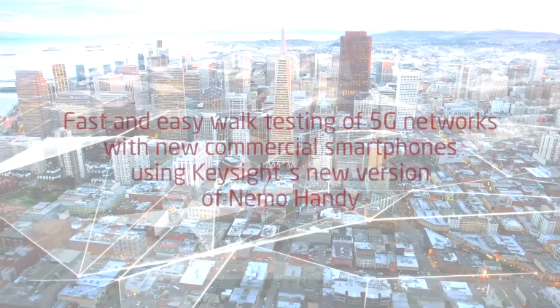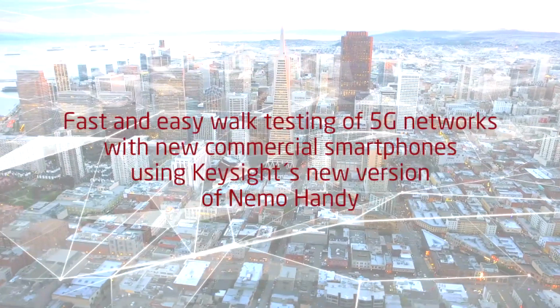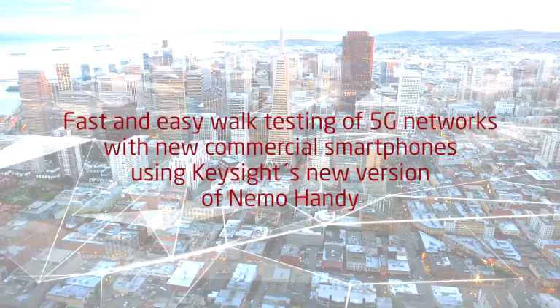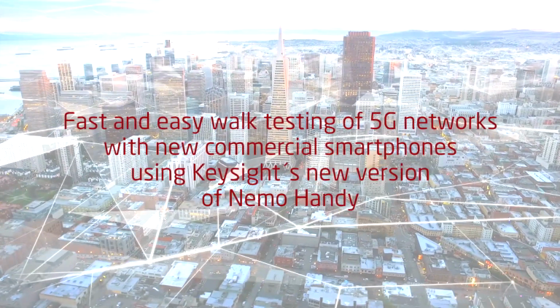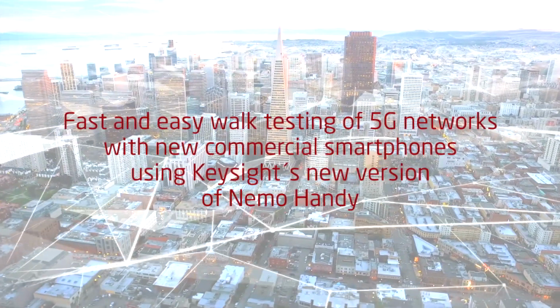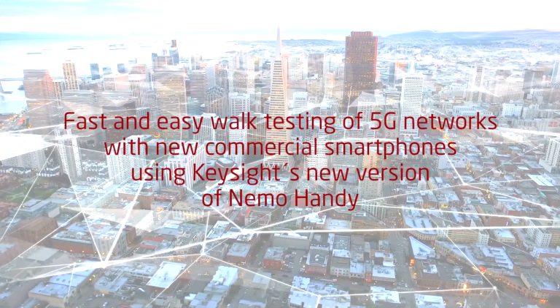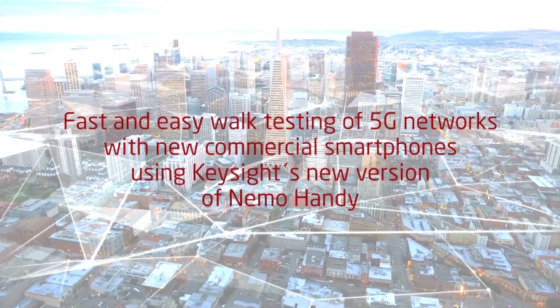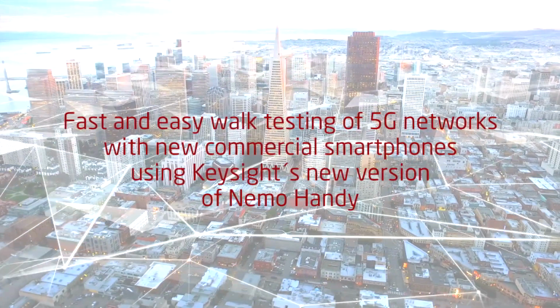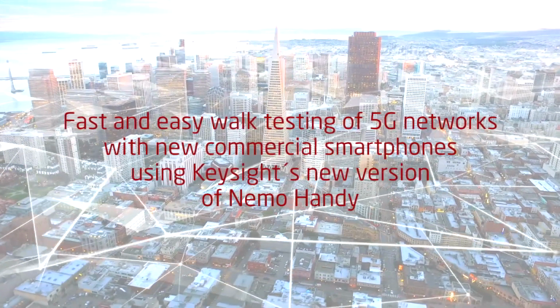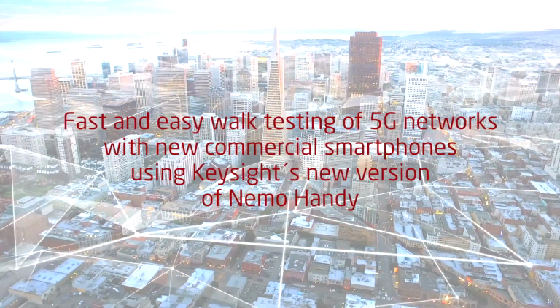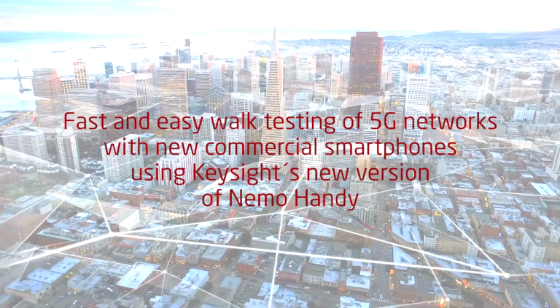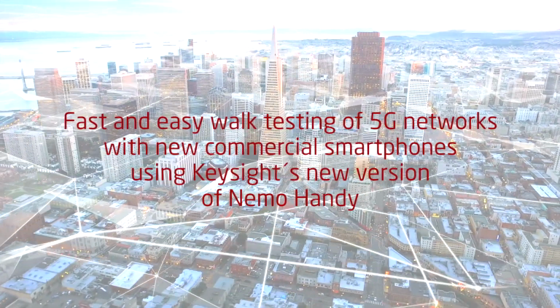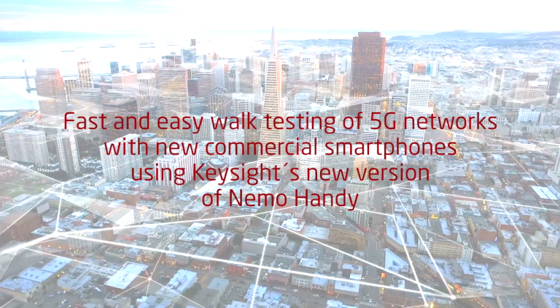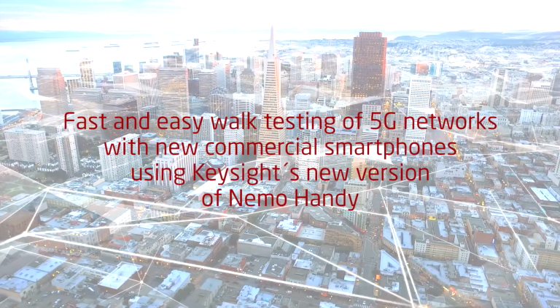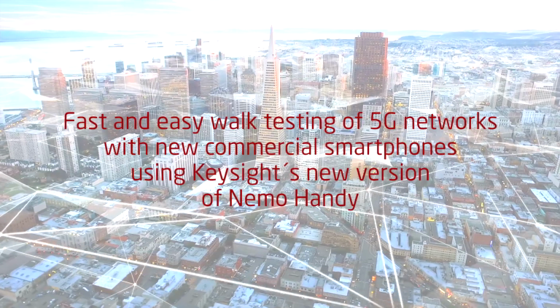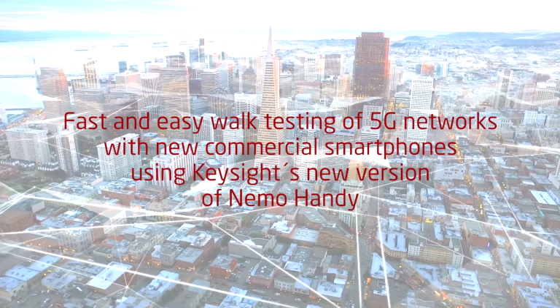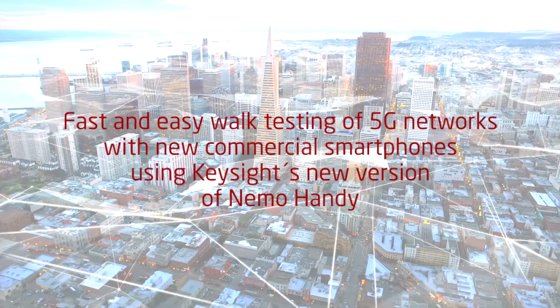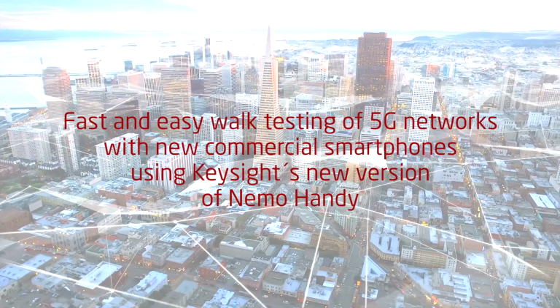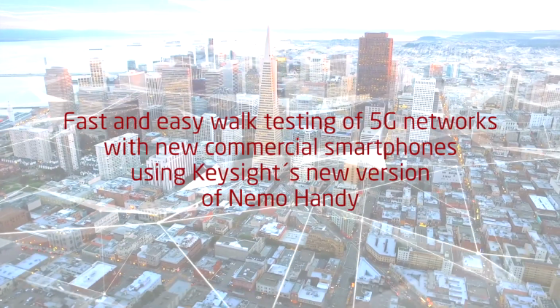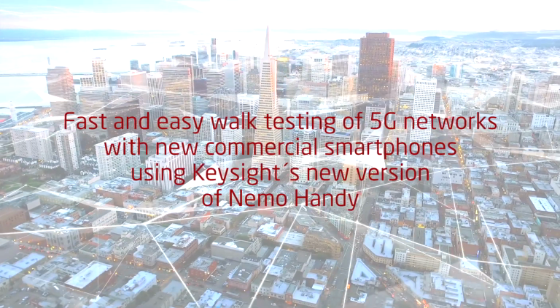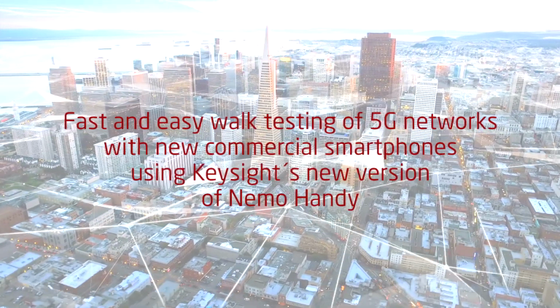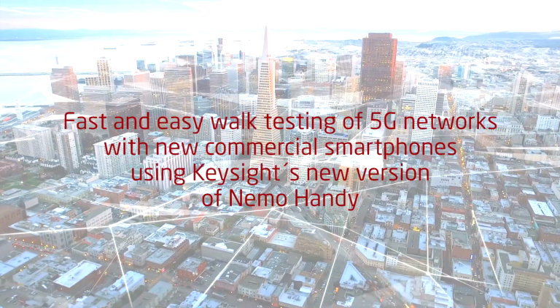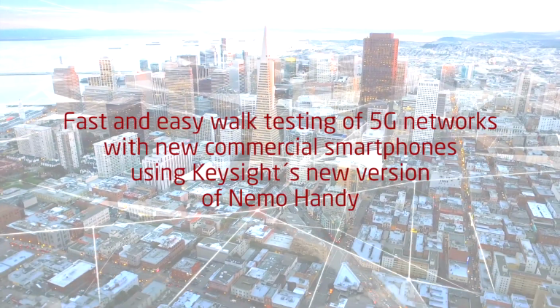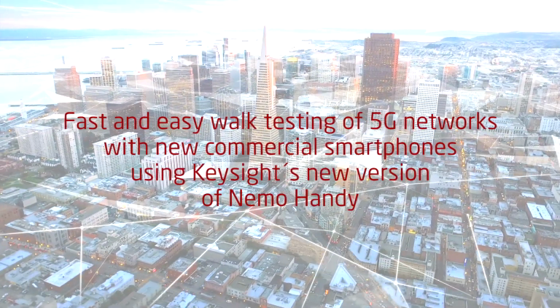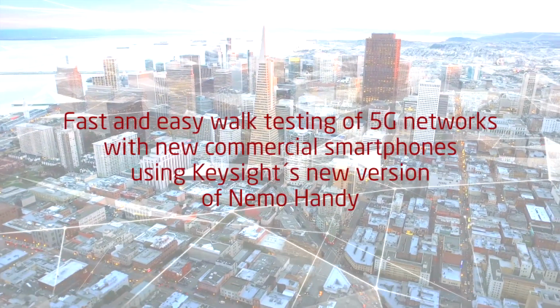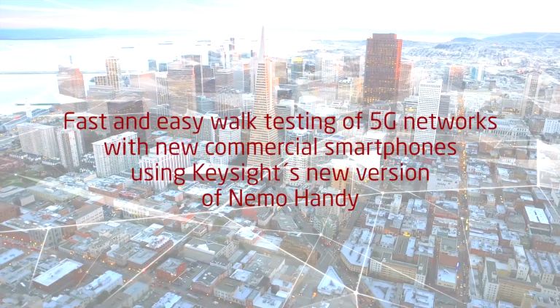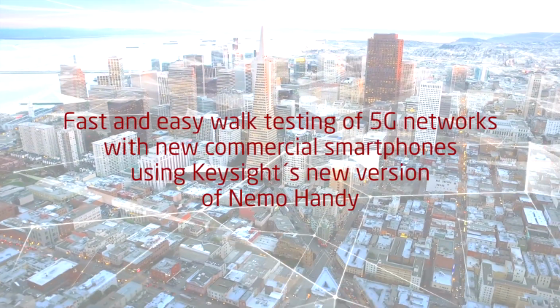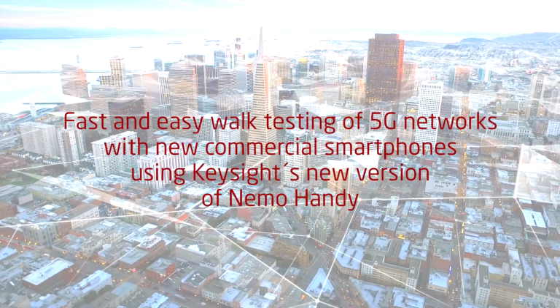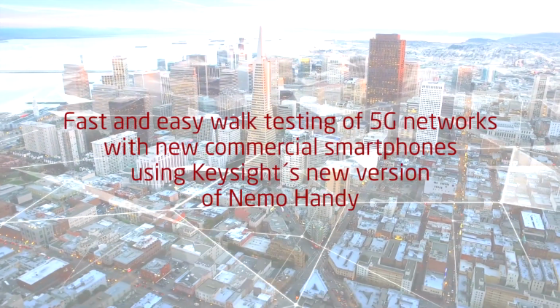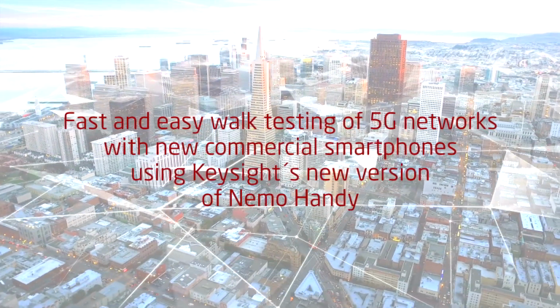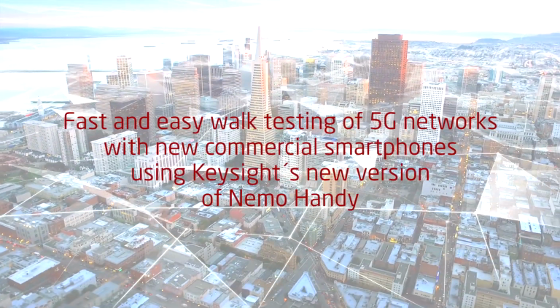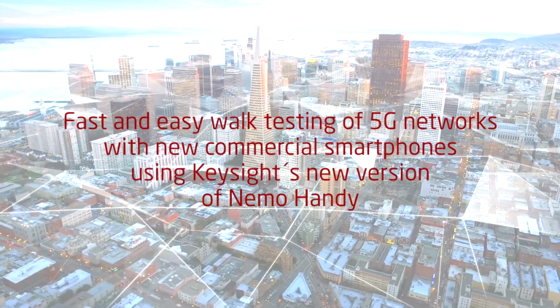Fast and easy walk testing of 5G networks with new commercial smartphones using Keysight's new version of Nemohandy.